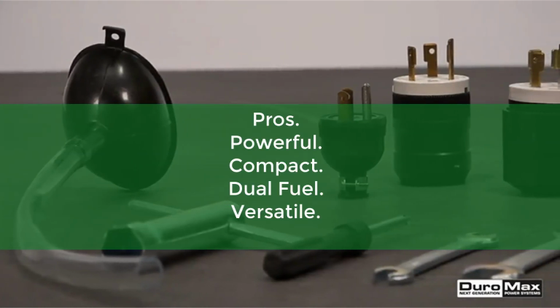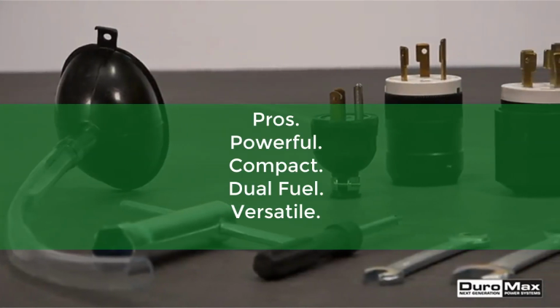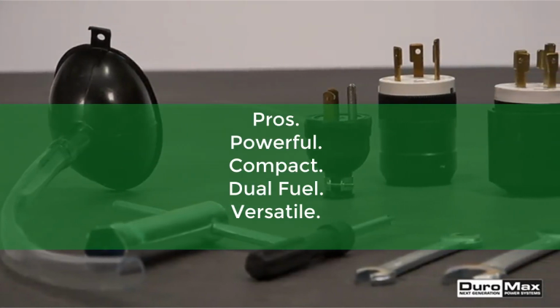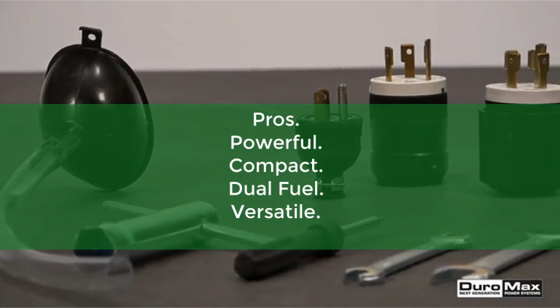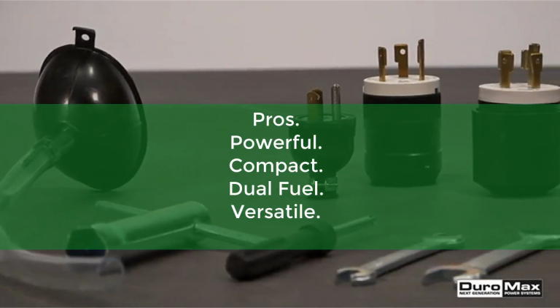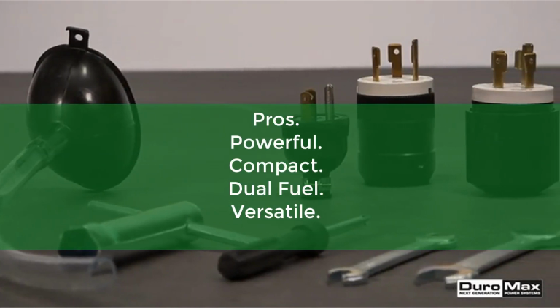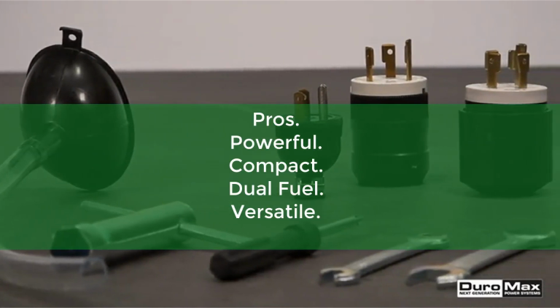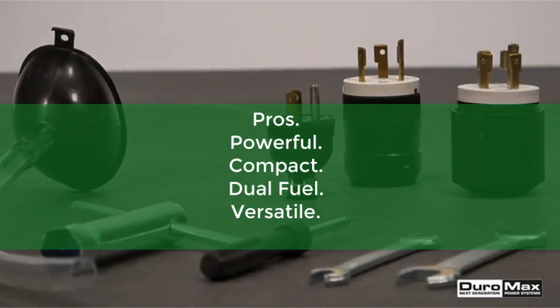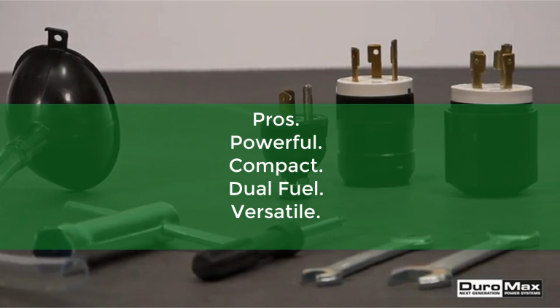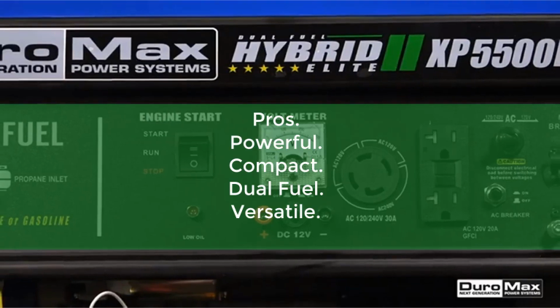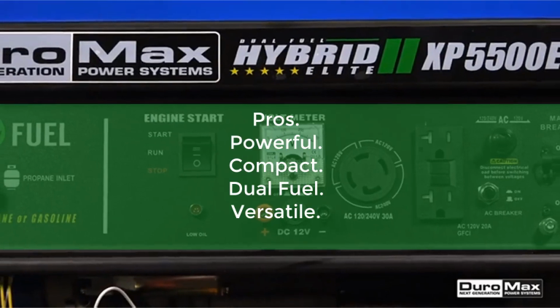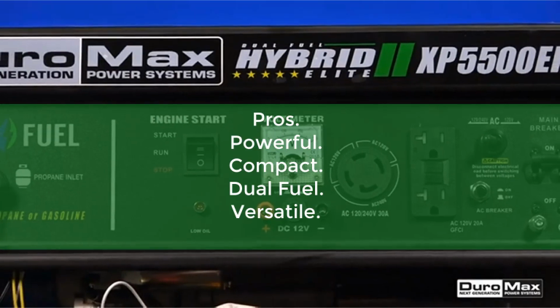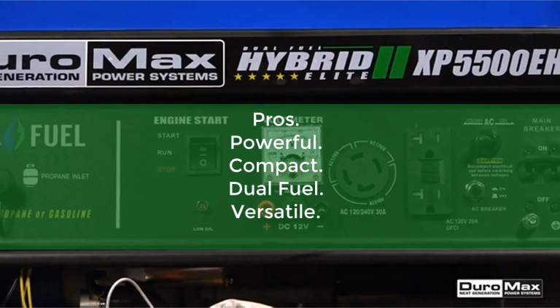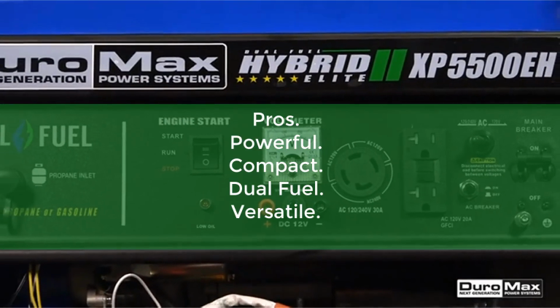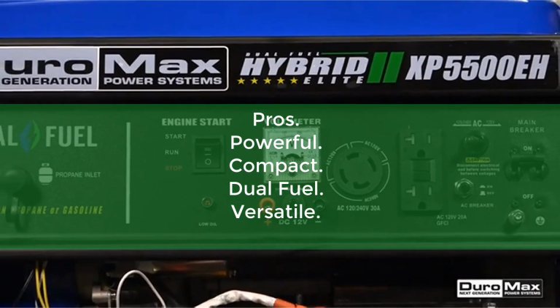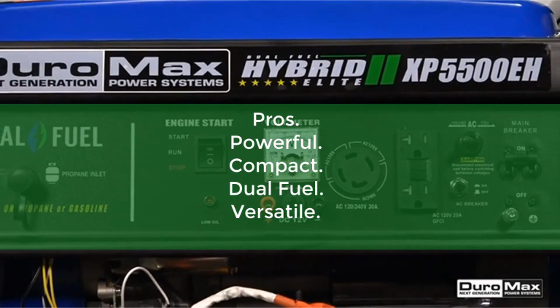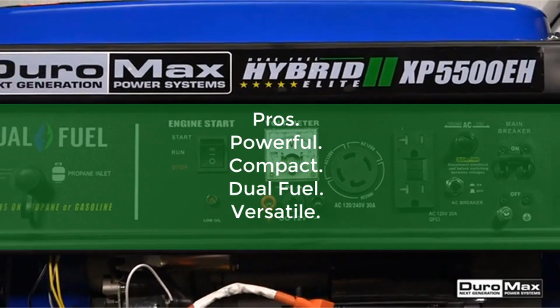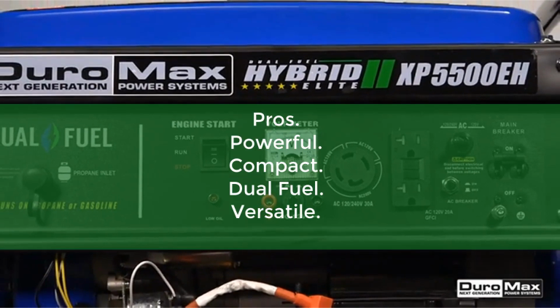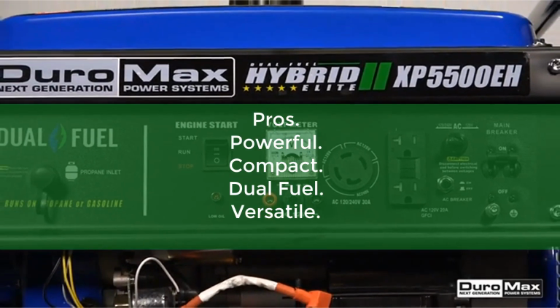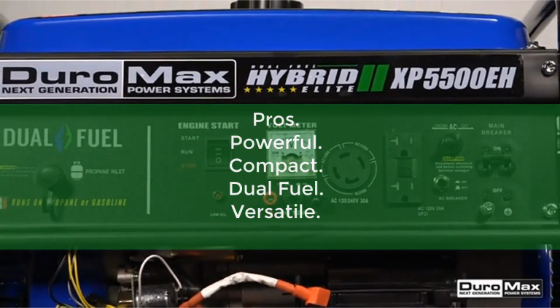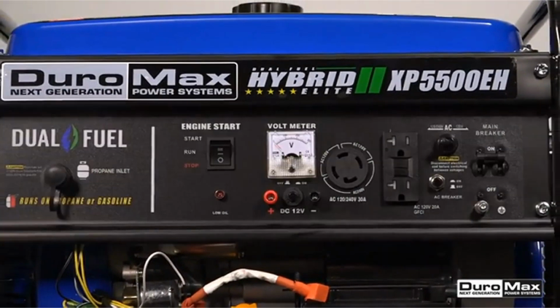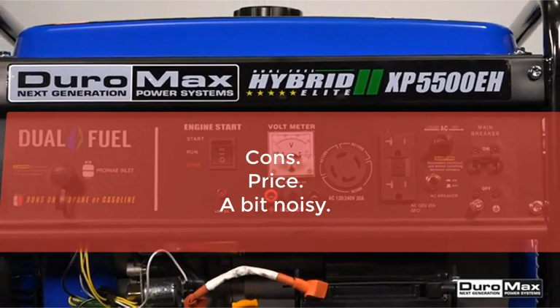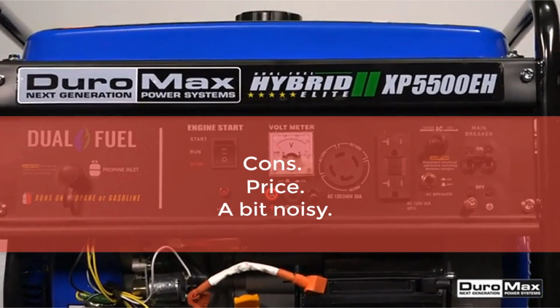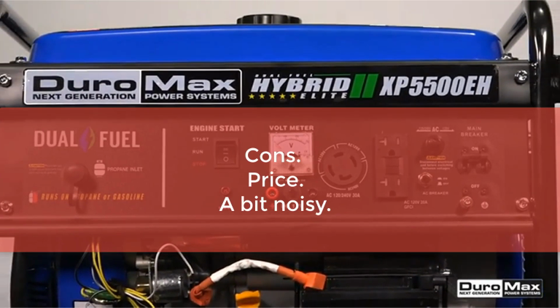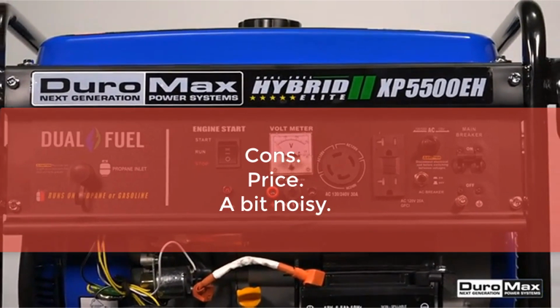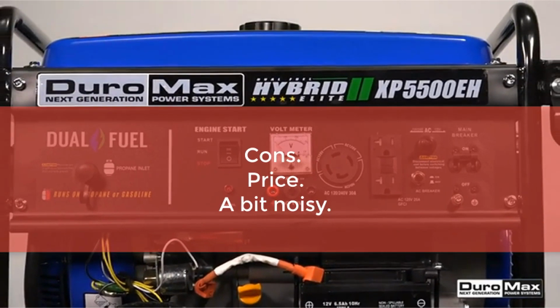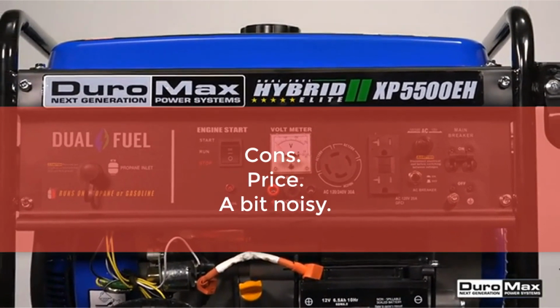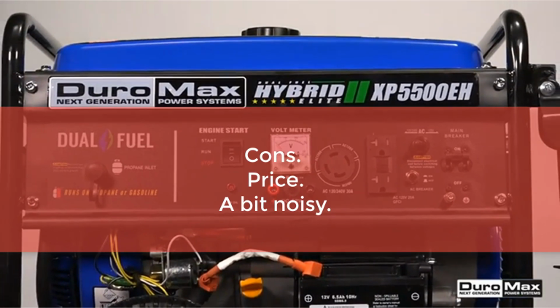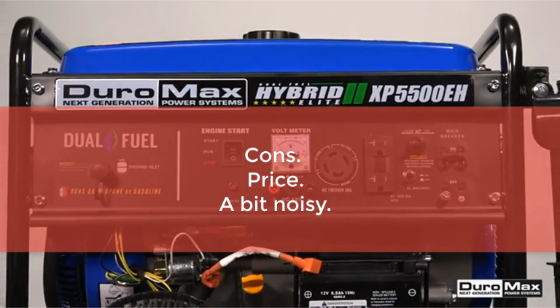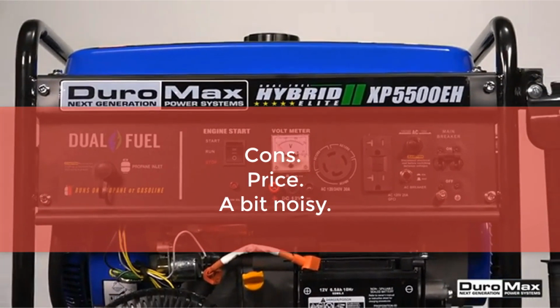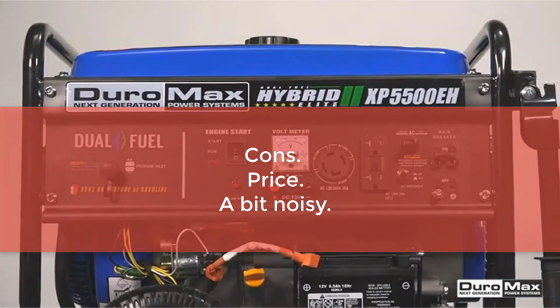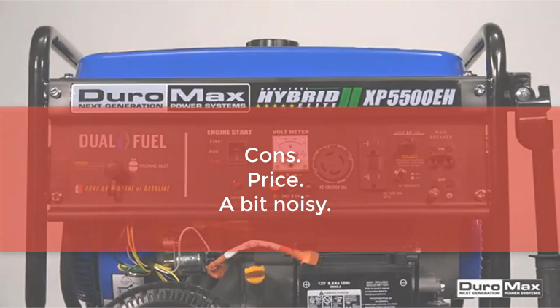Pros: Powerful, Compact, Dual Fuel, Versatile. Cons: Price, A Bit Noisy.